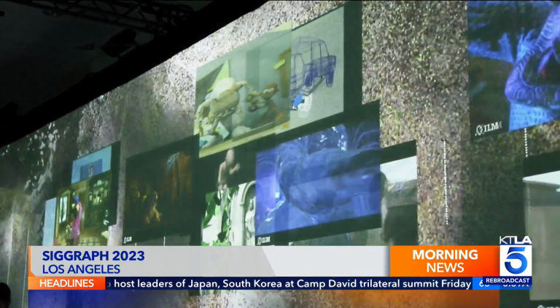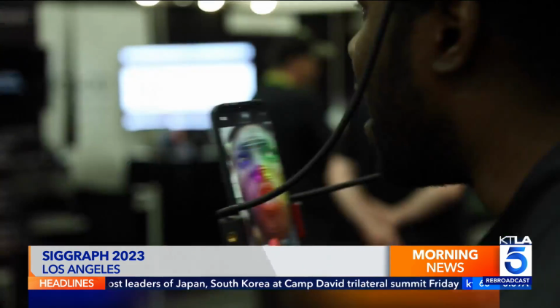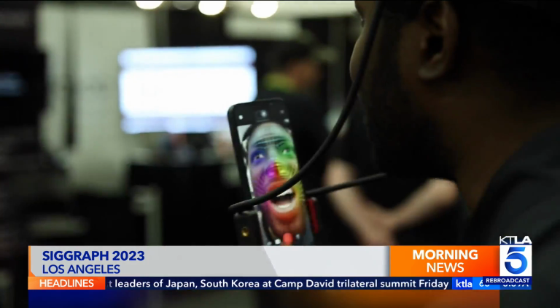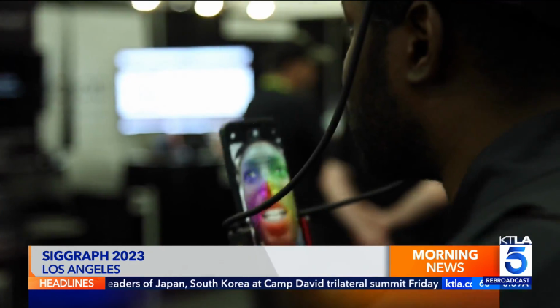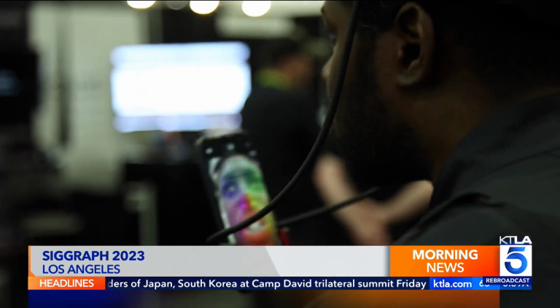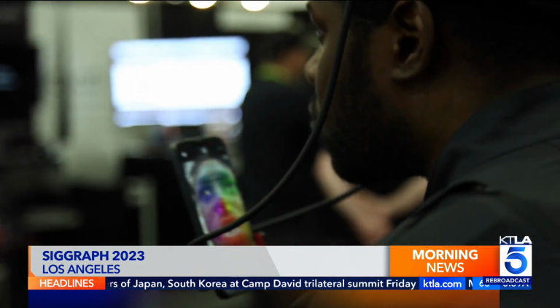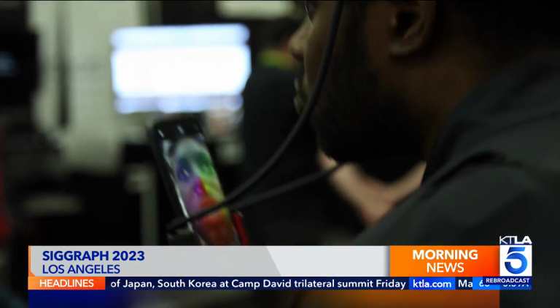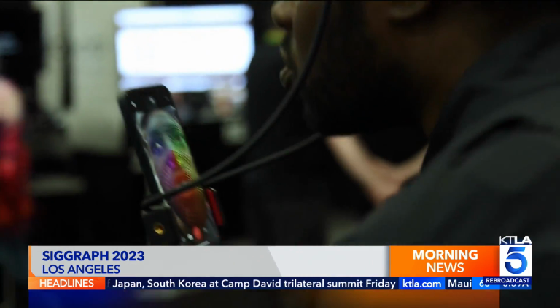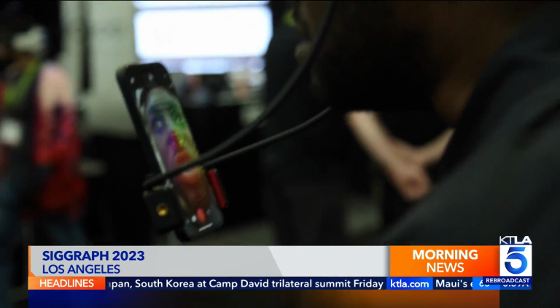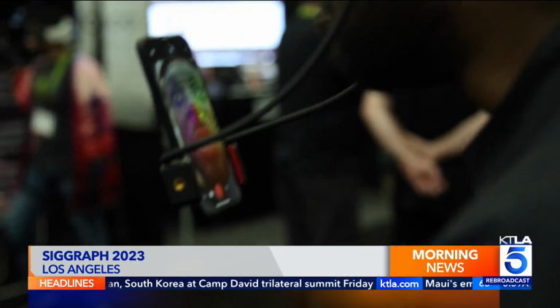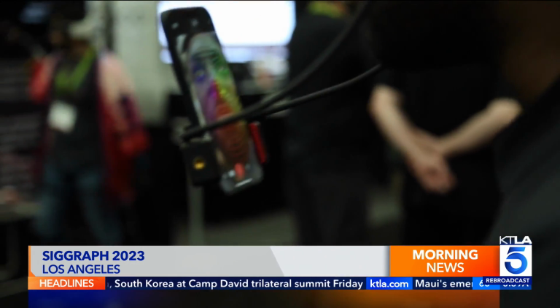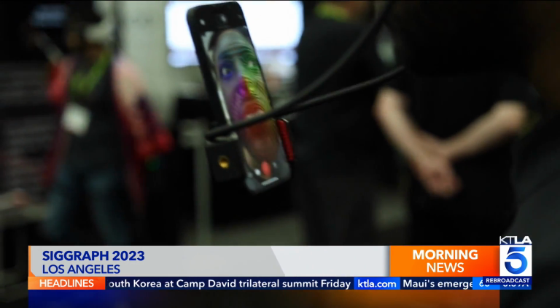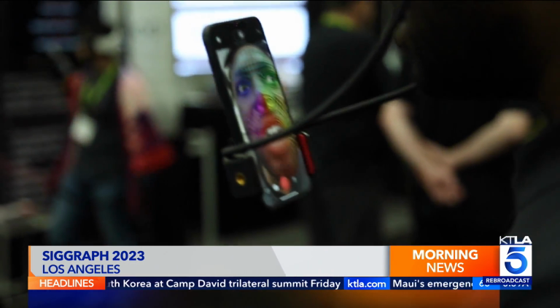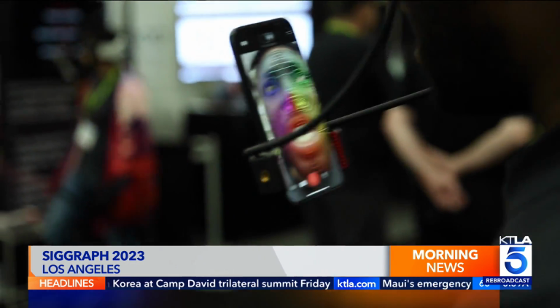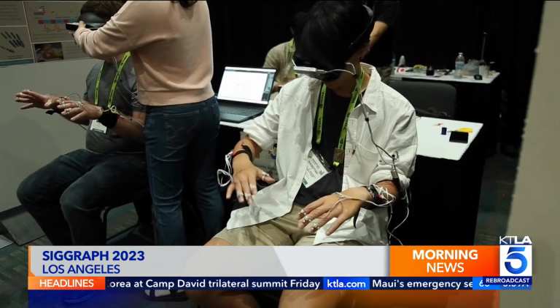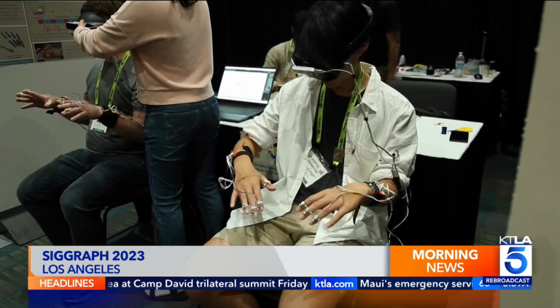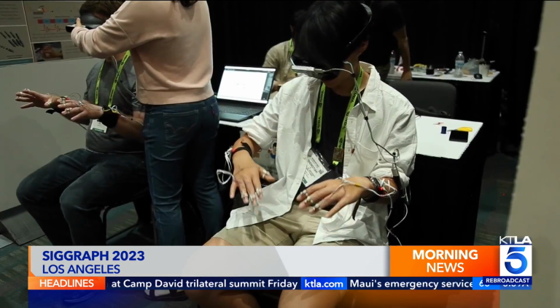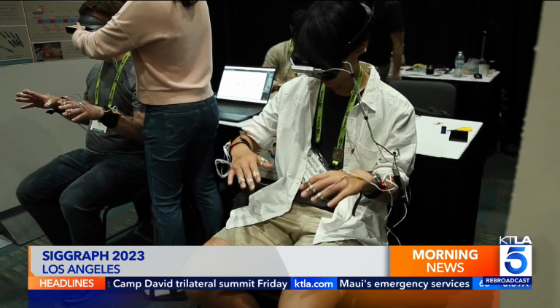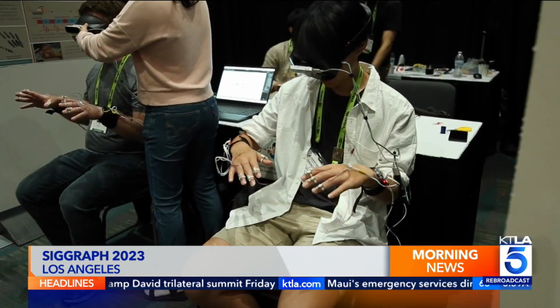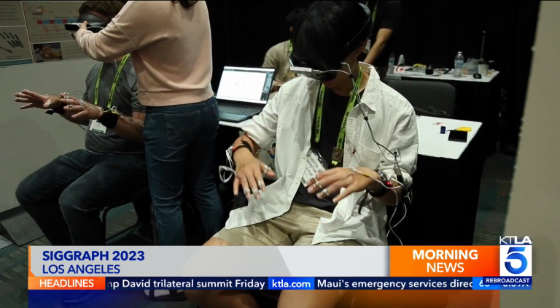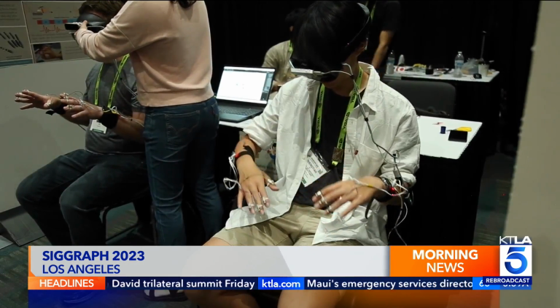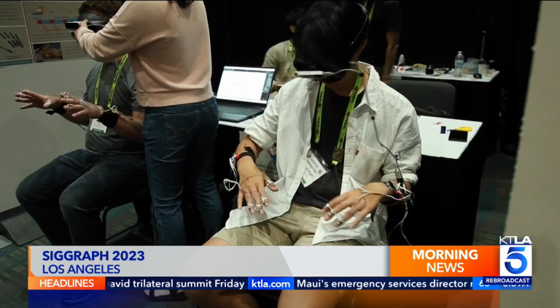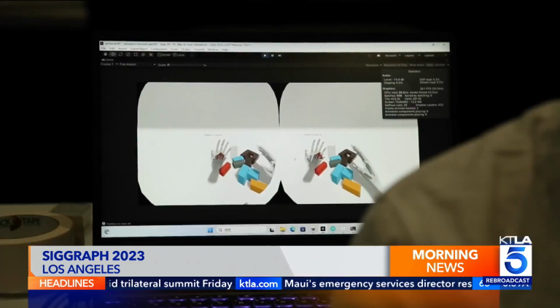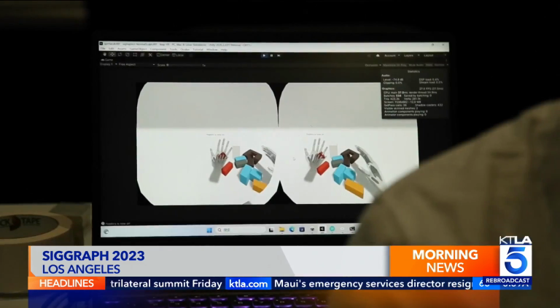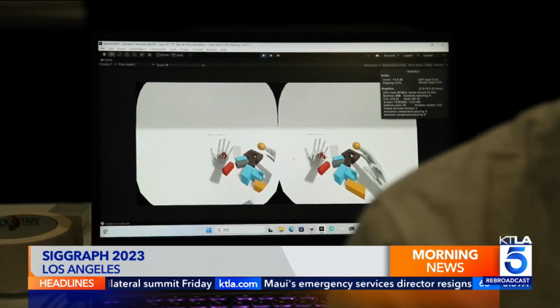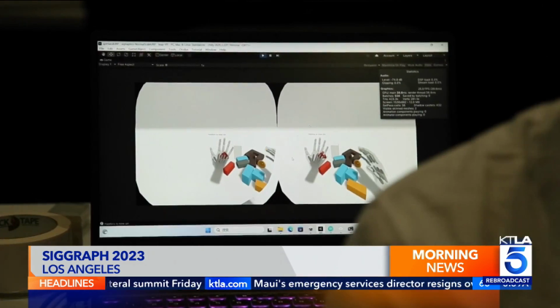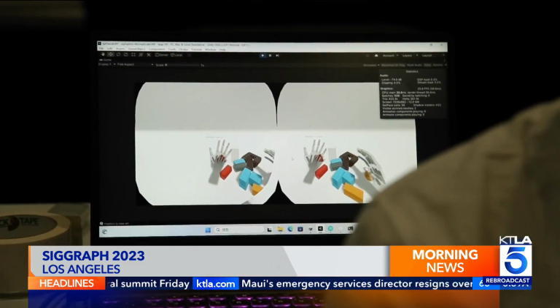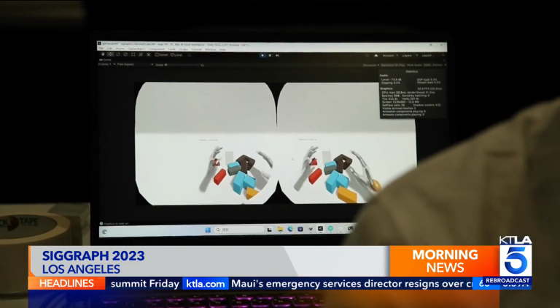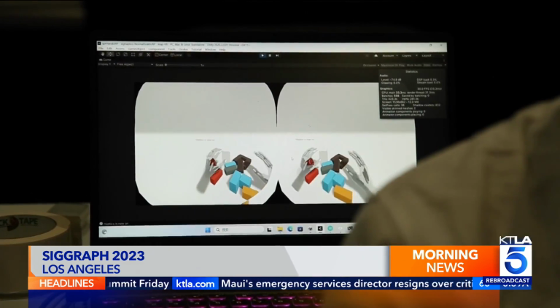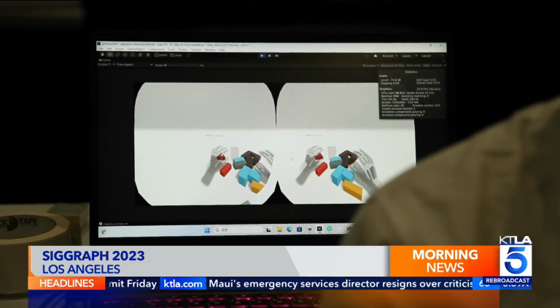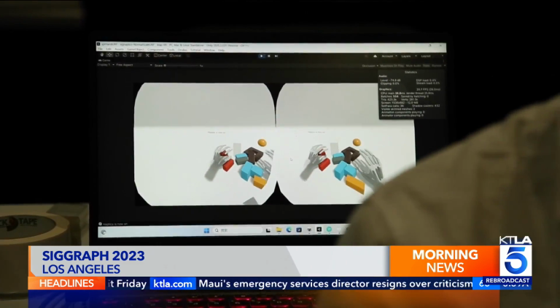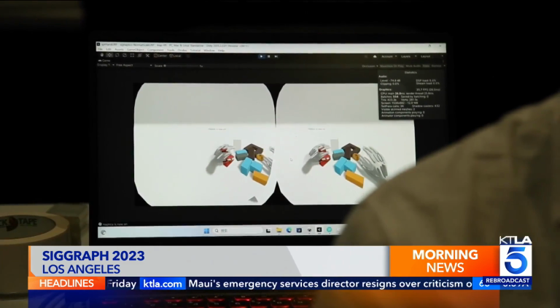Techniques once reserved for box office blockbusters are now making their way into medicine, science, and even social media. I'm Rich DeMuro, and you are TechSmart.